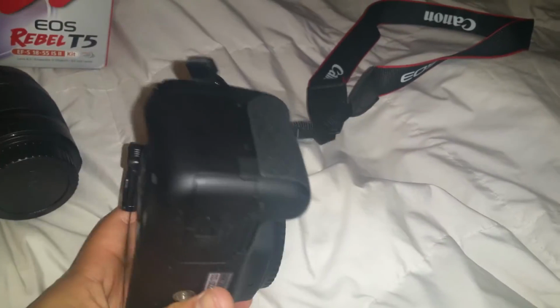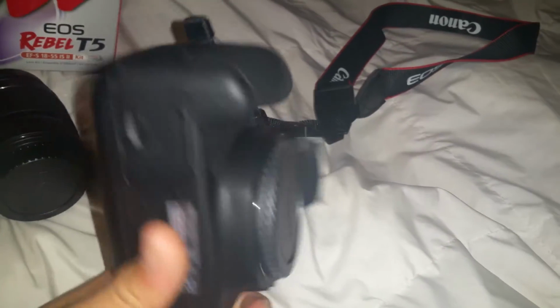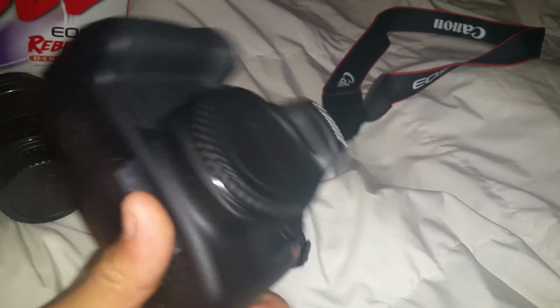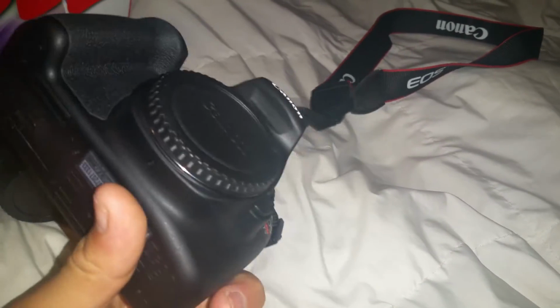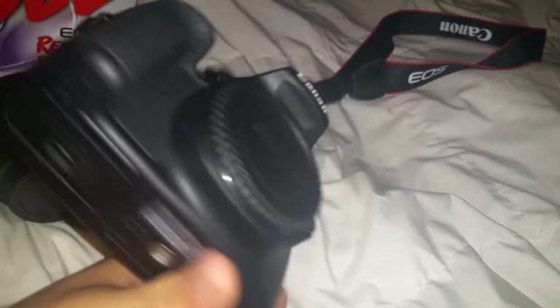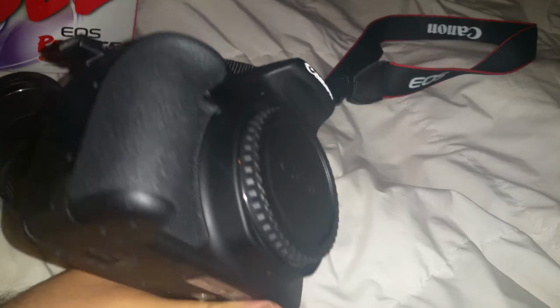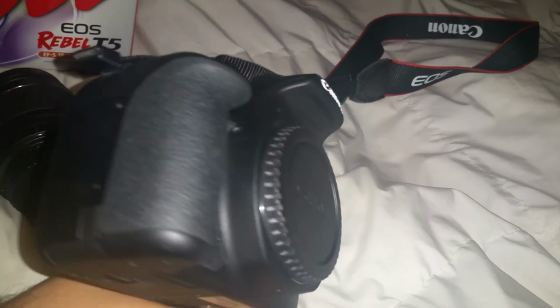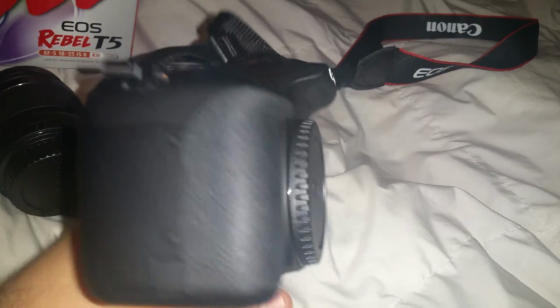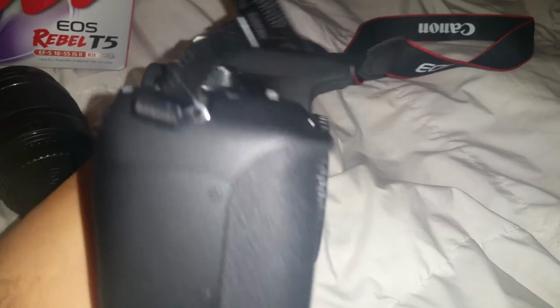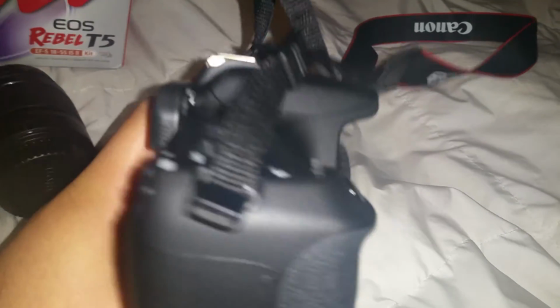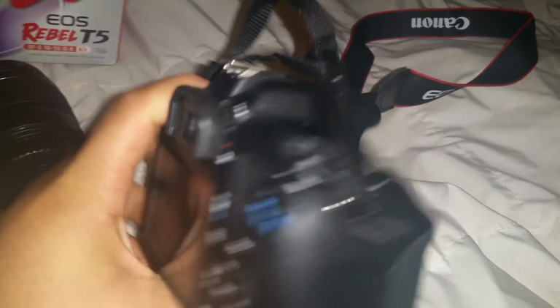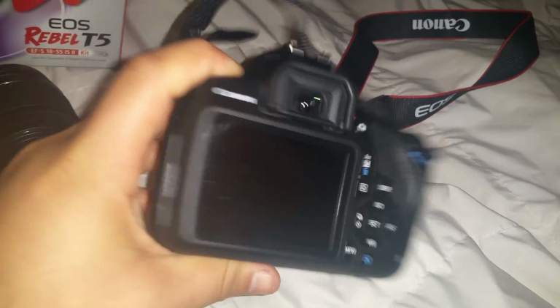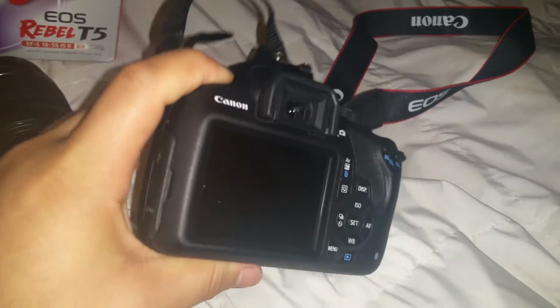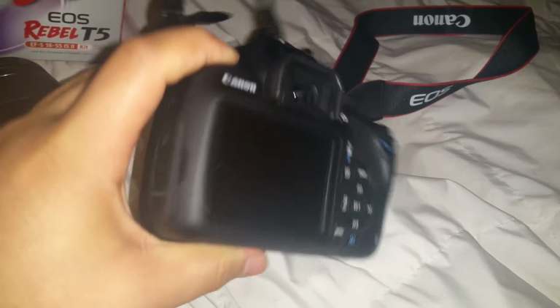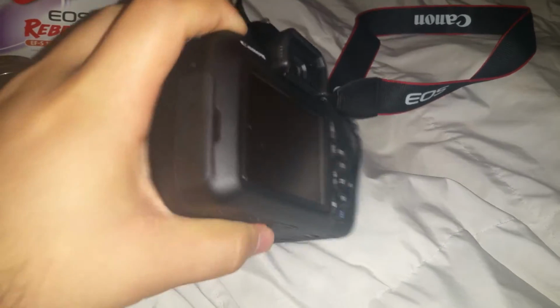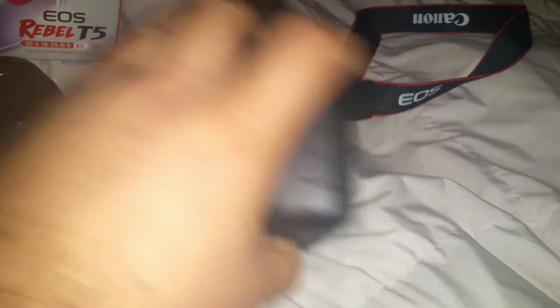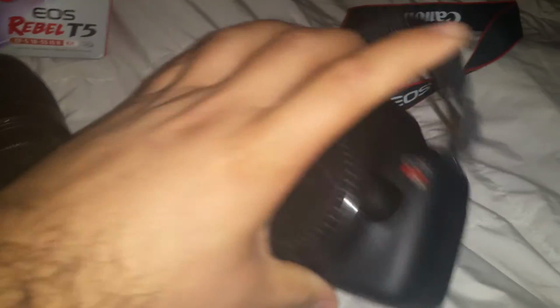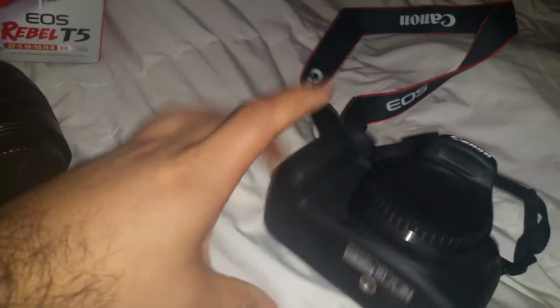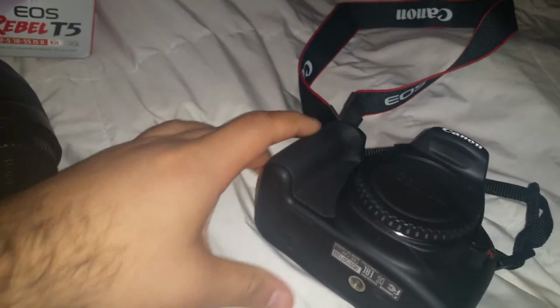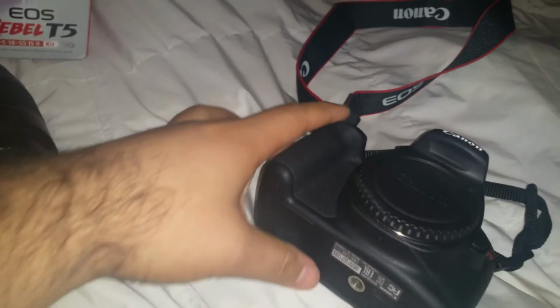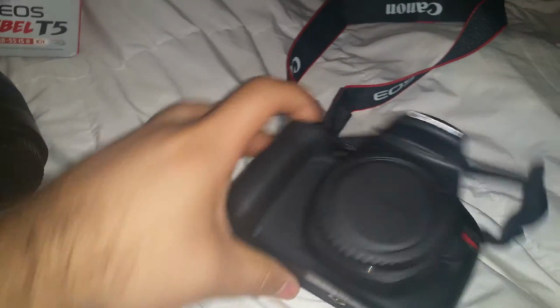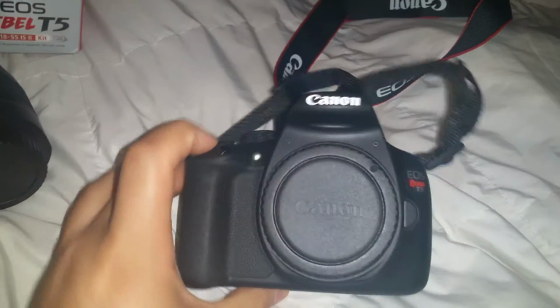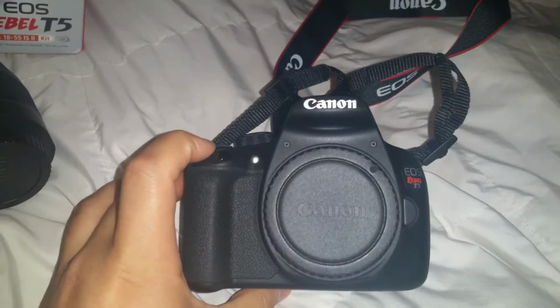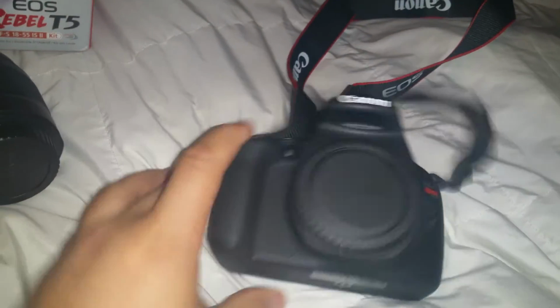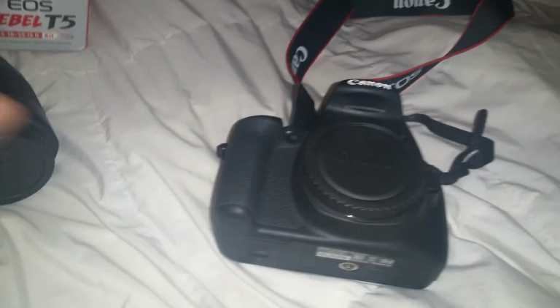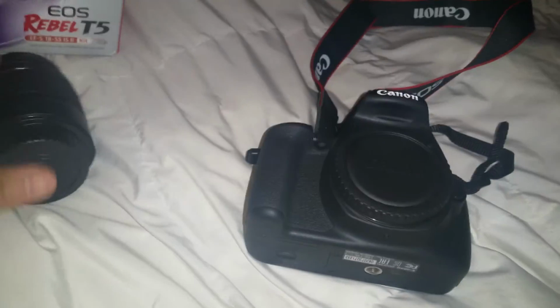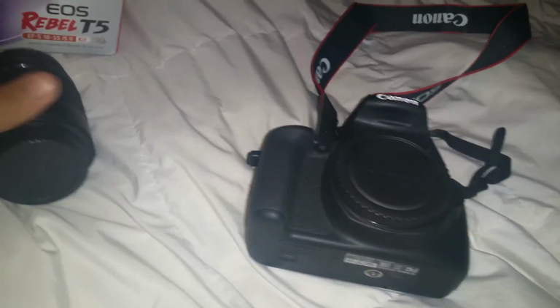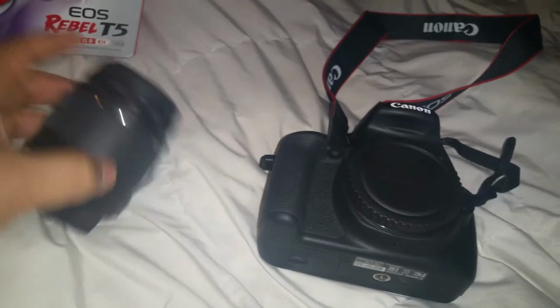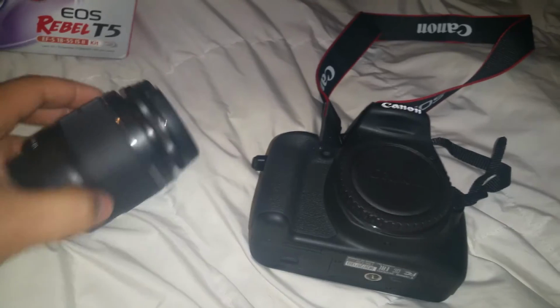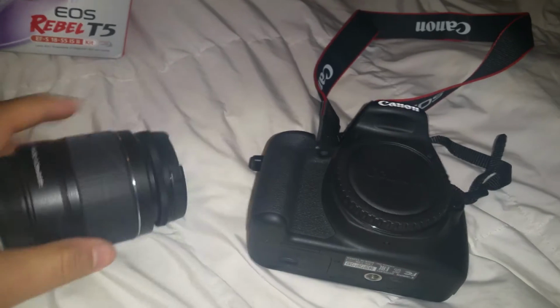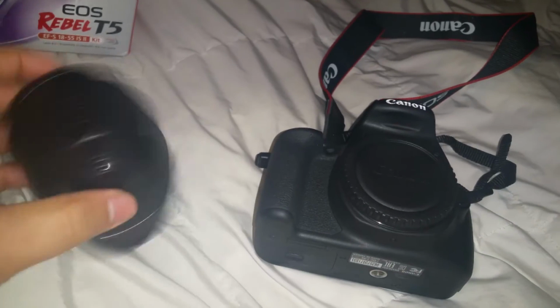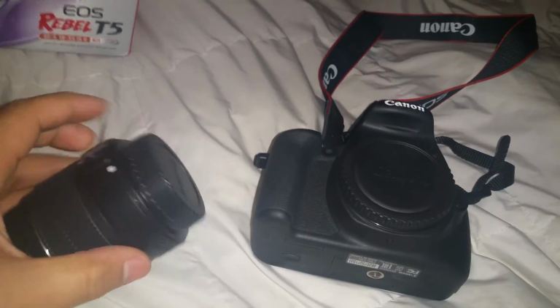I just want to show you guys this camera — it's really awesome. It made a really good Christmas gift for her and she loved it.